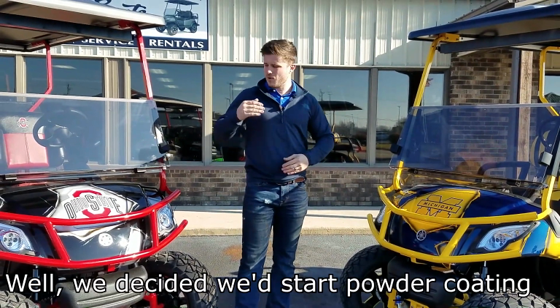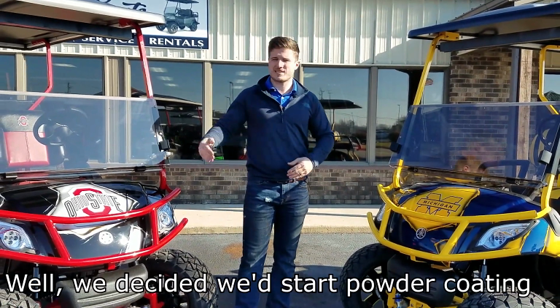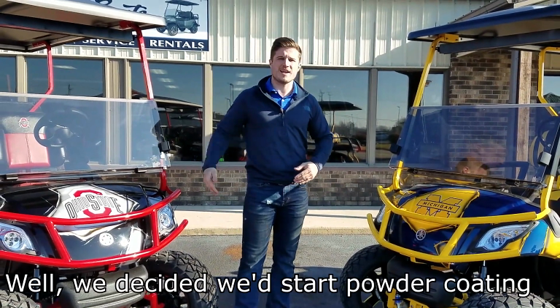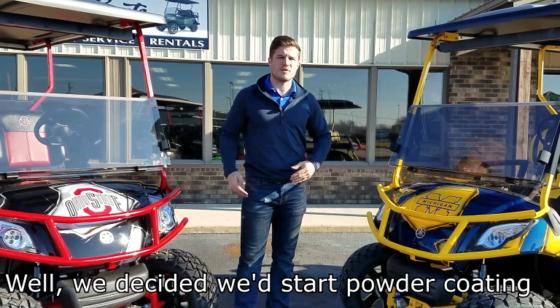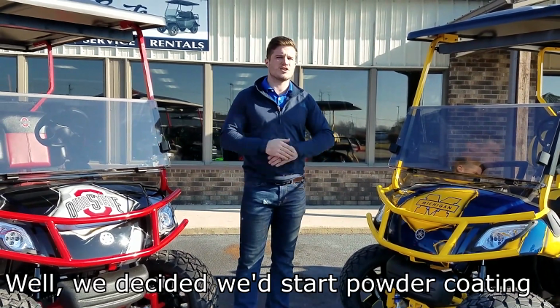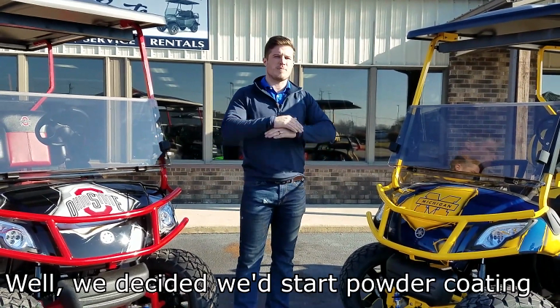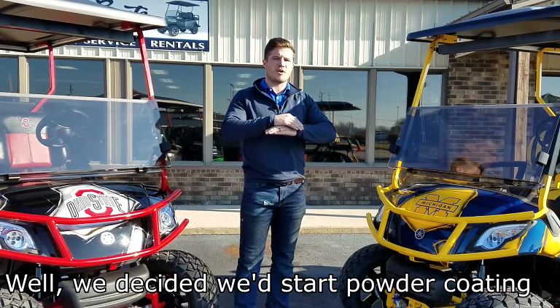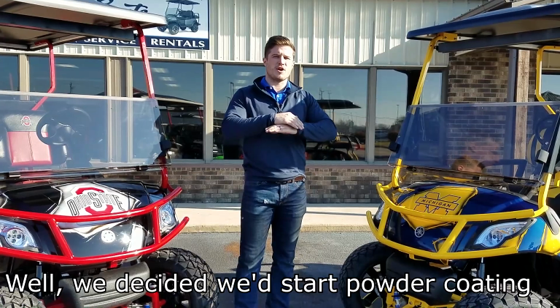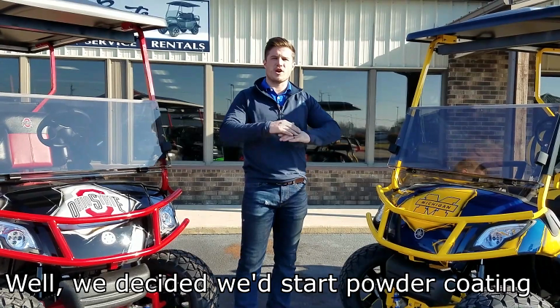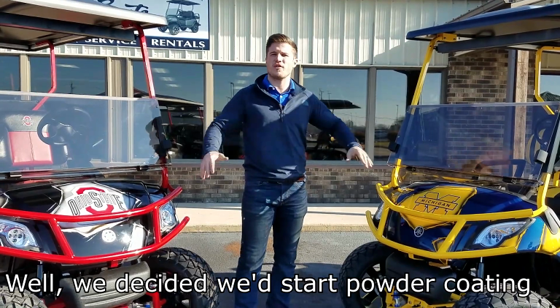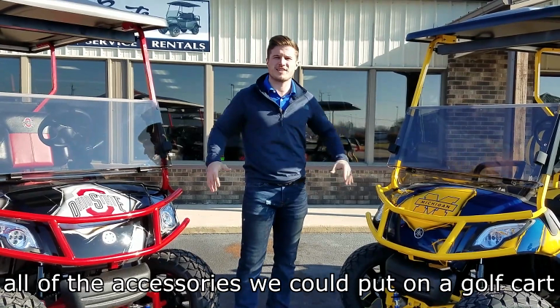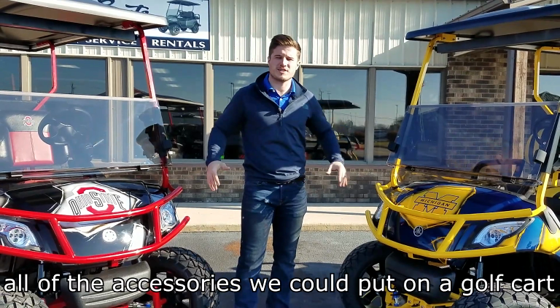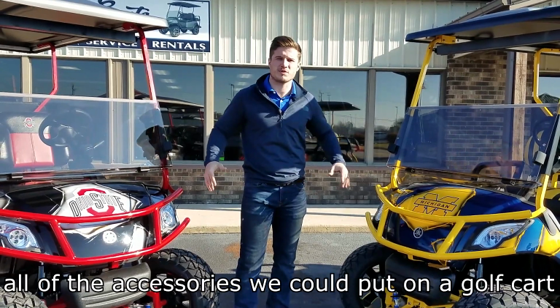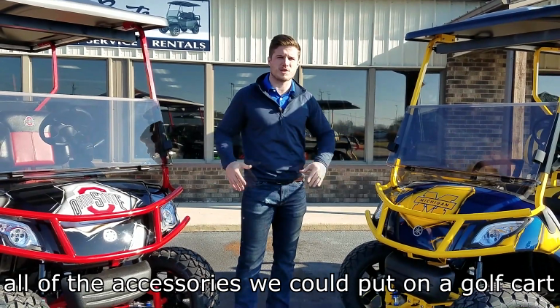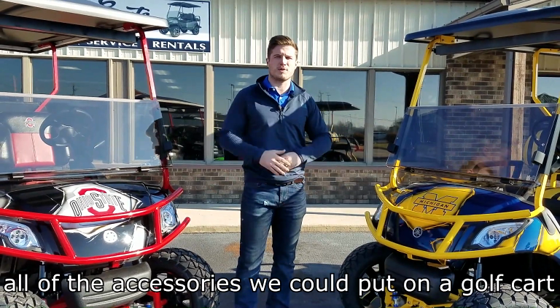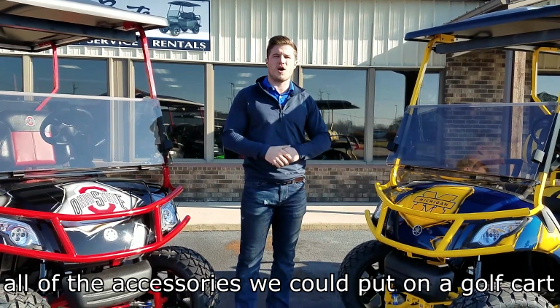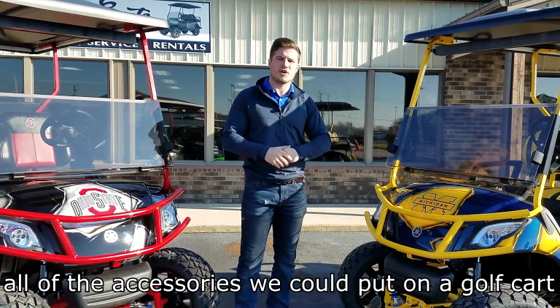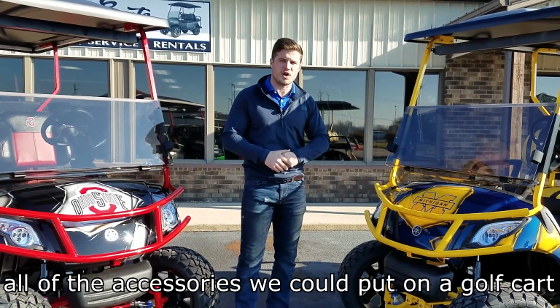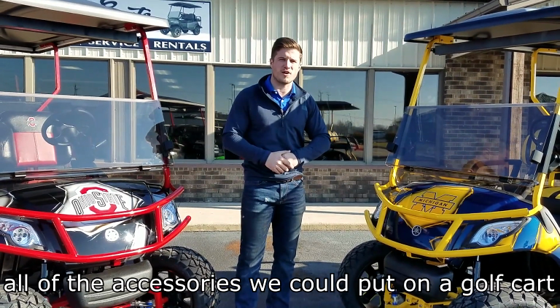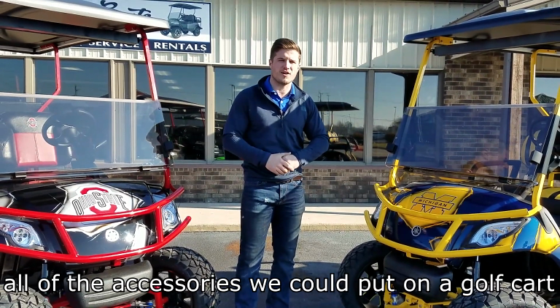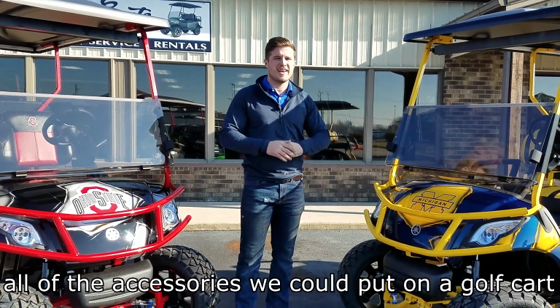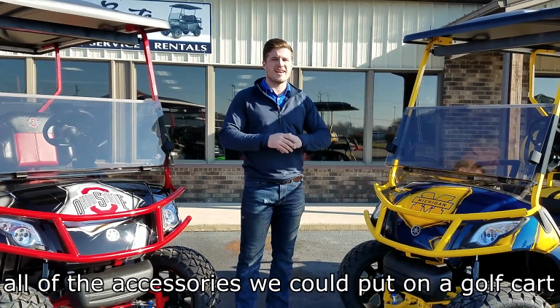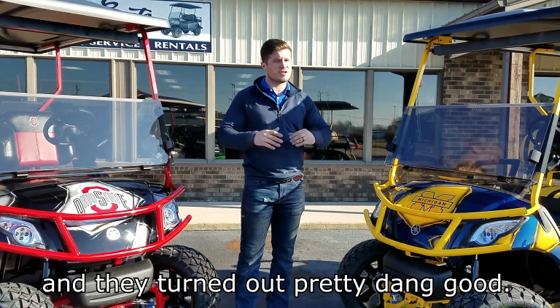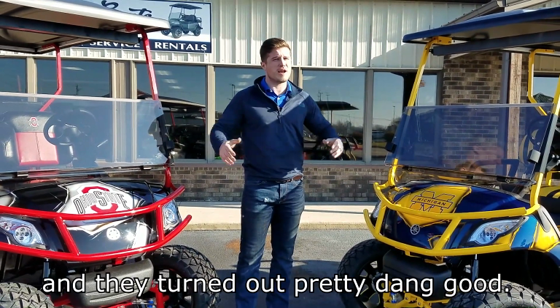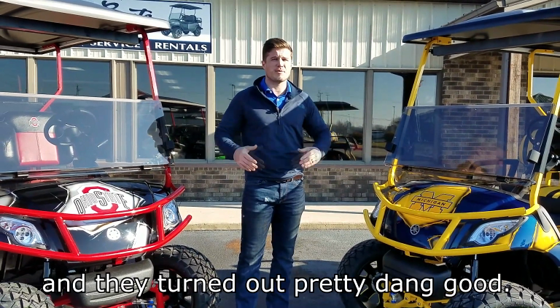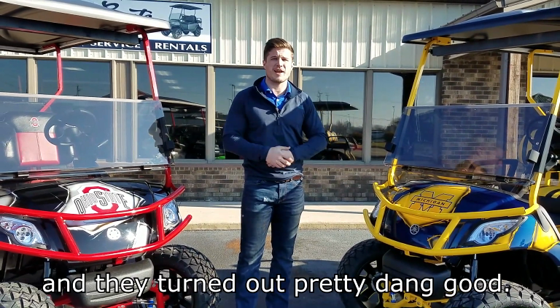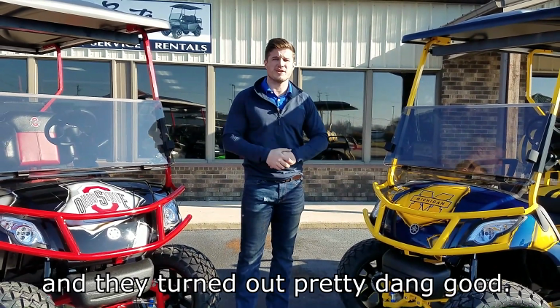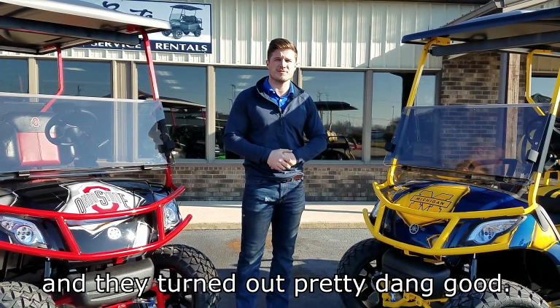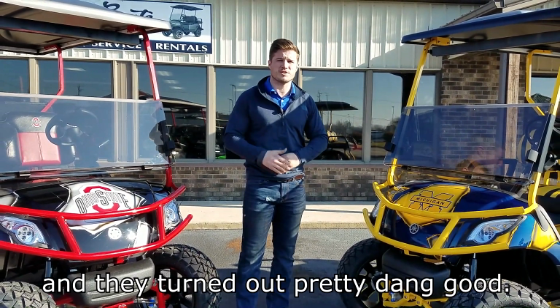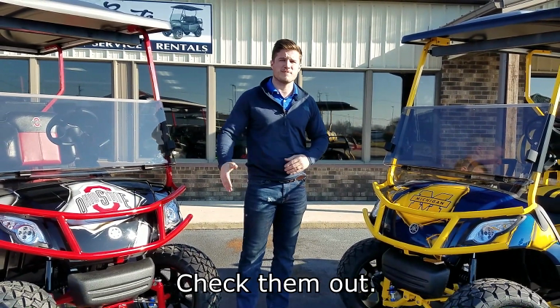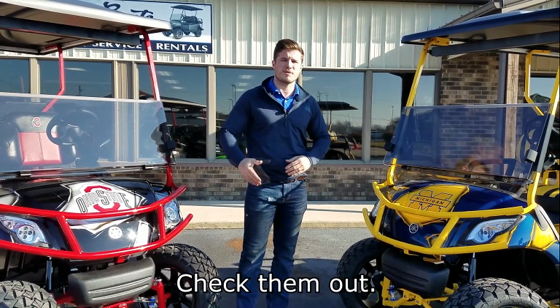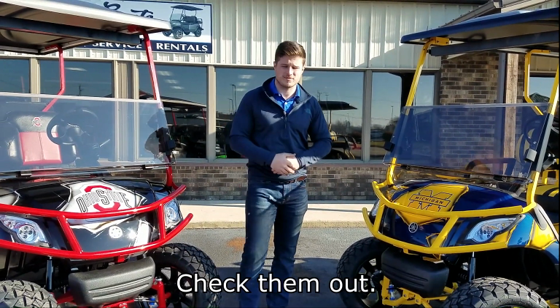We decided we'd start powder coating all the accessories we could put on a golf cart, and they turned out pretty dang good. Check them out.